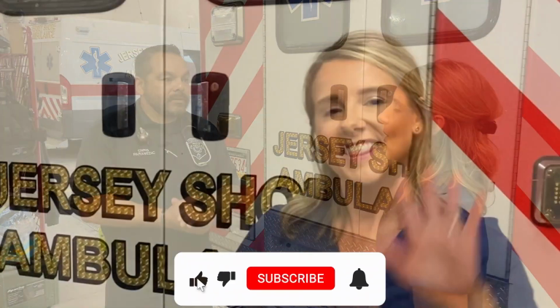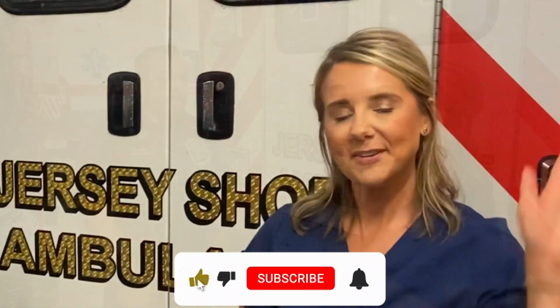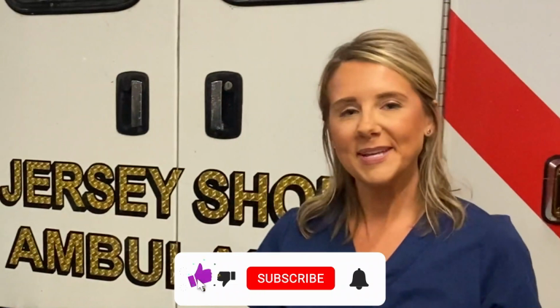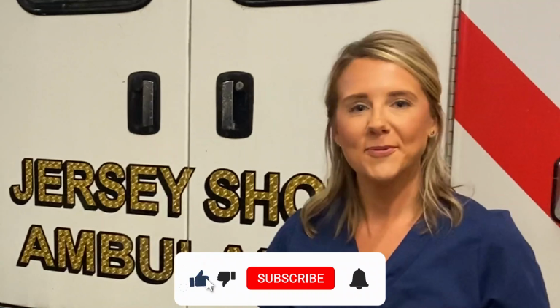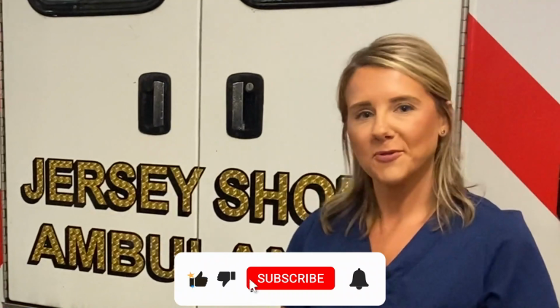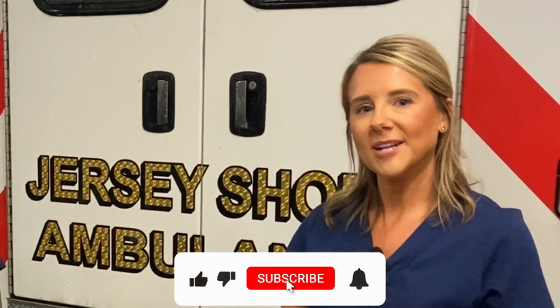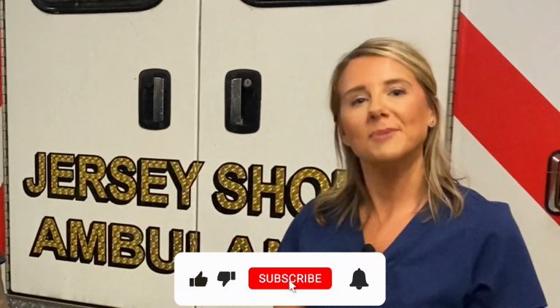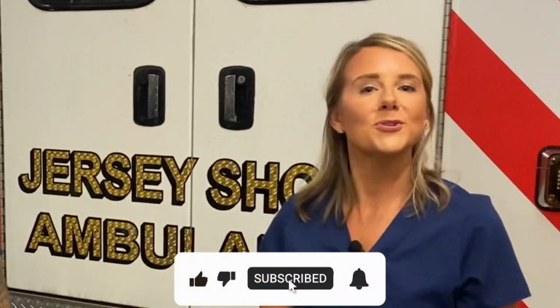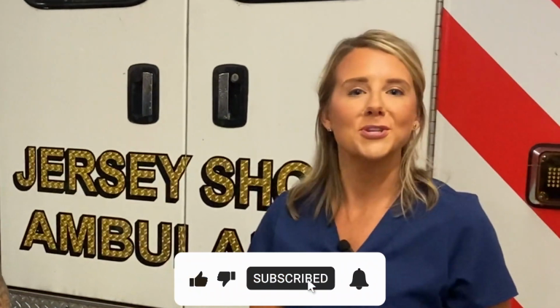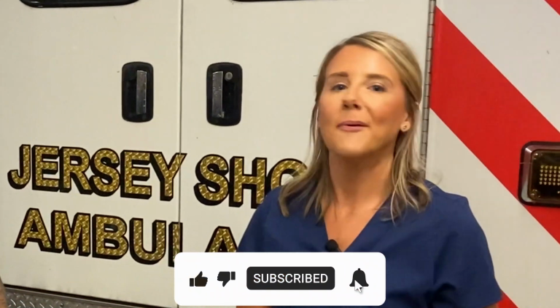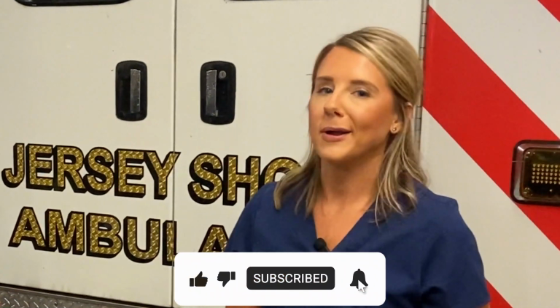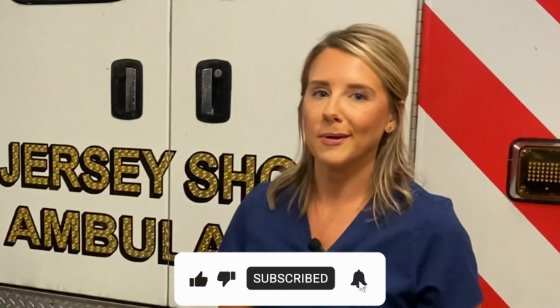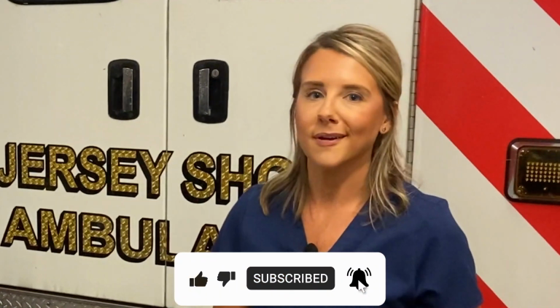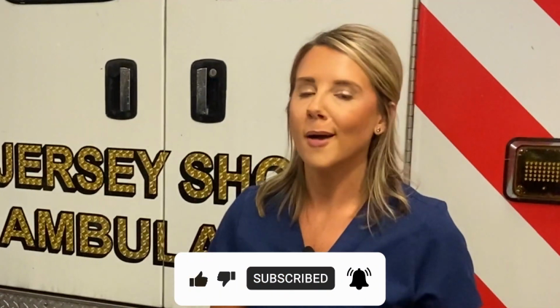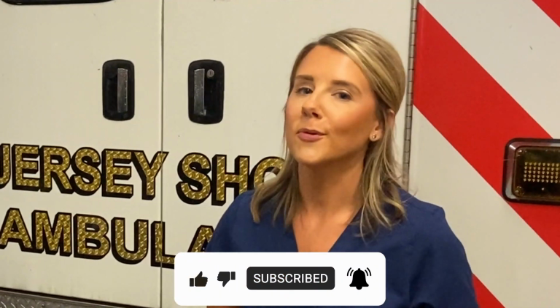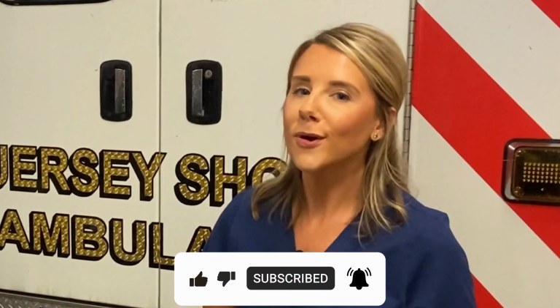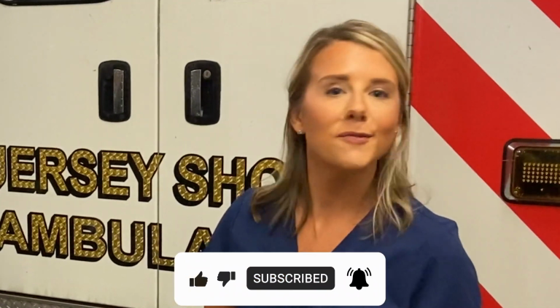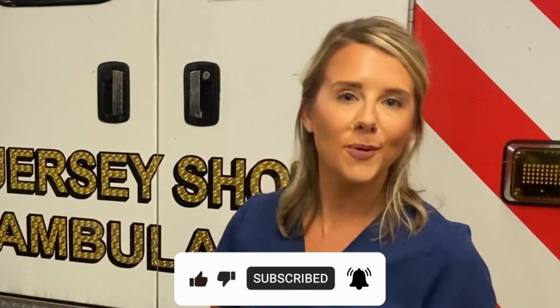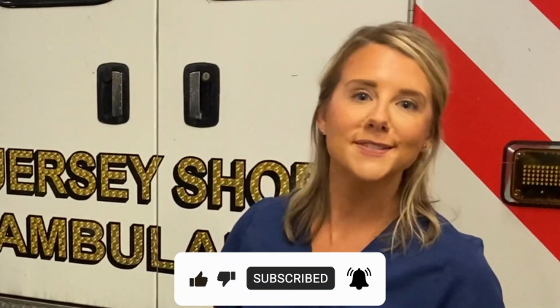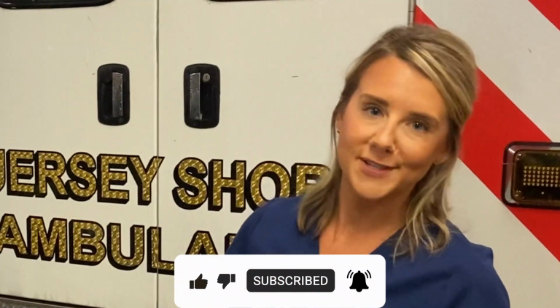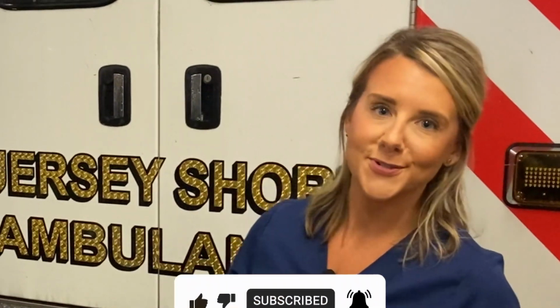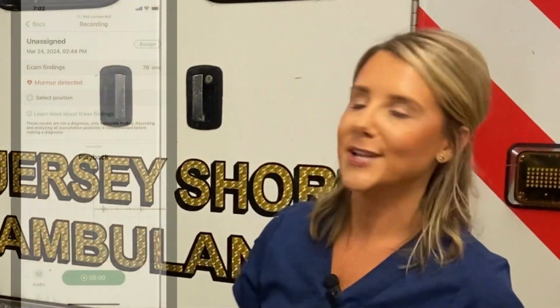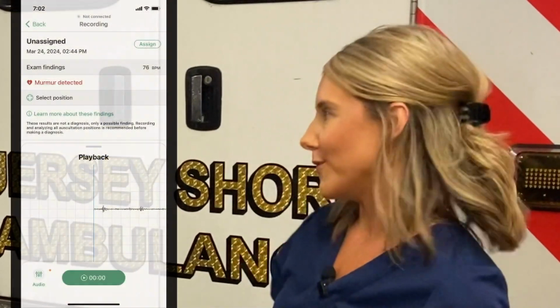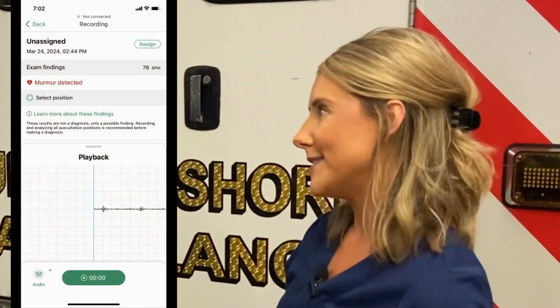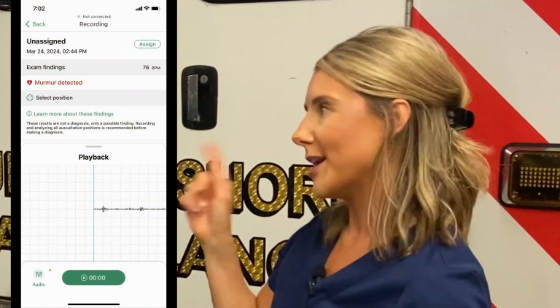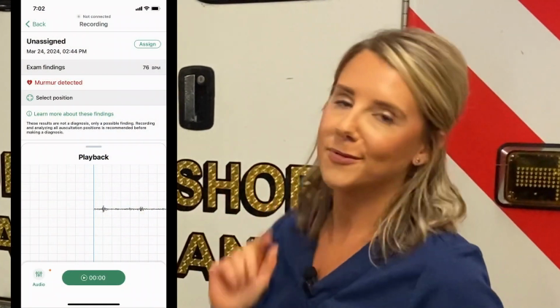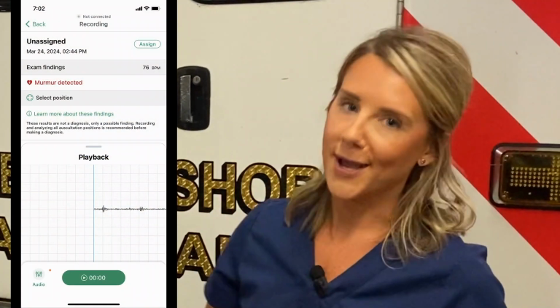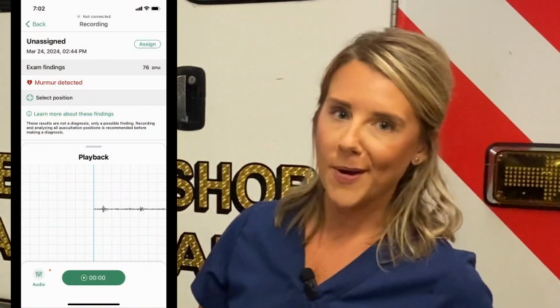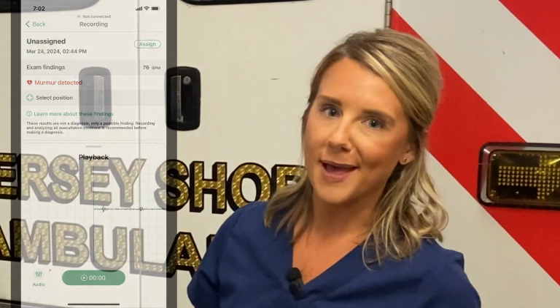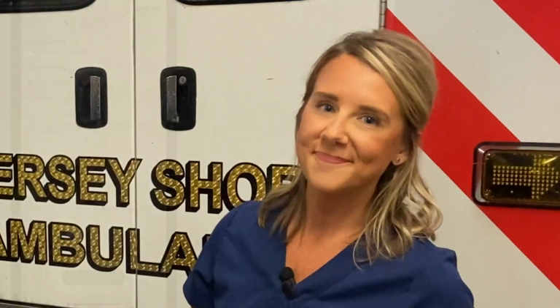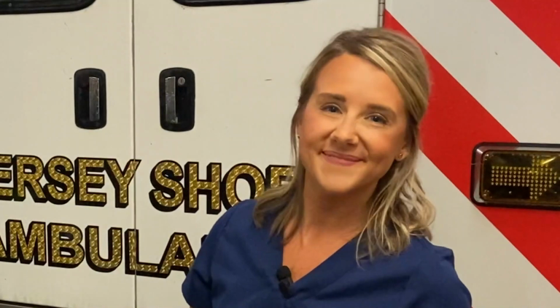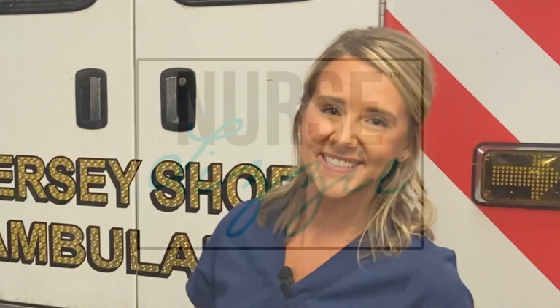Thanks everybody so much for watching. Be sure to check out echohealth.com for more of their products and features, and don't forget to check out the Echo Health app. Thanks.